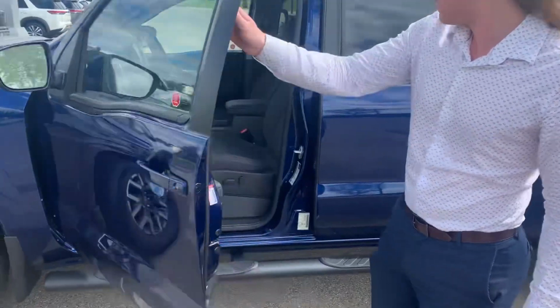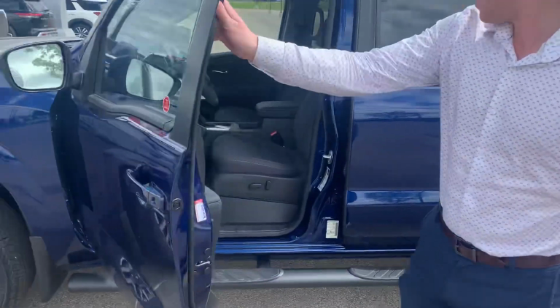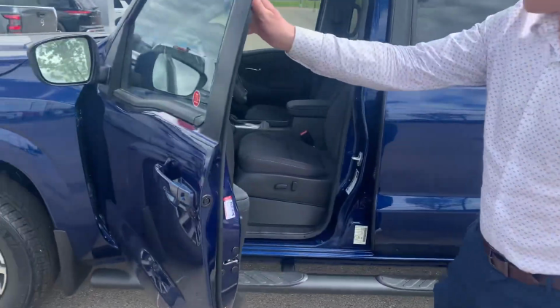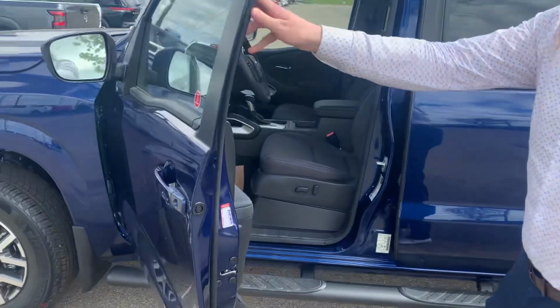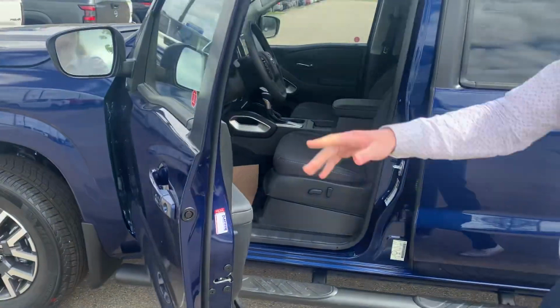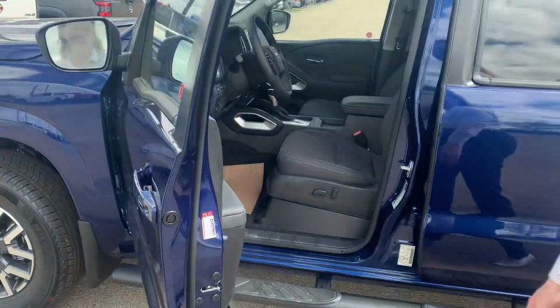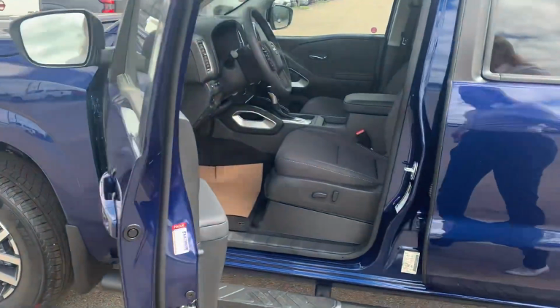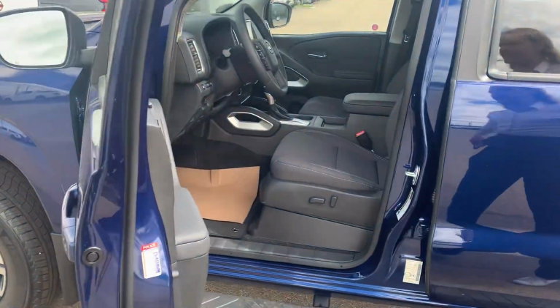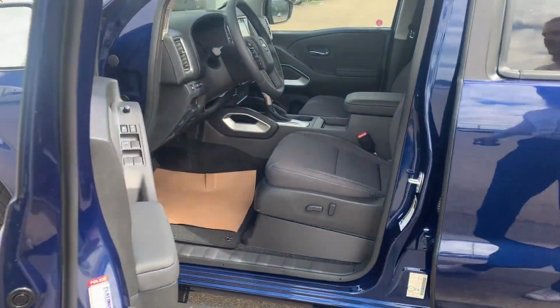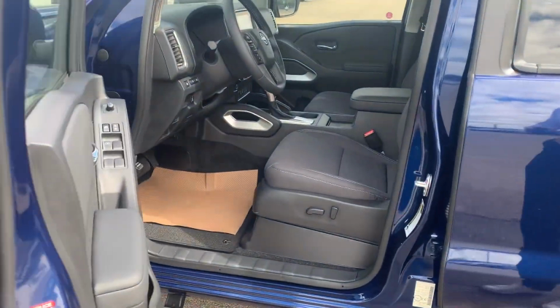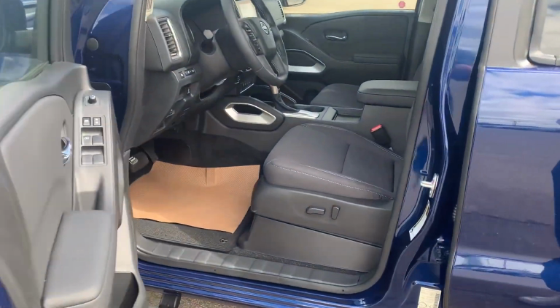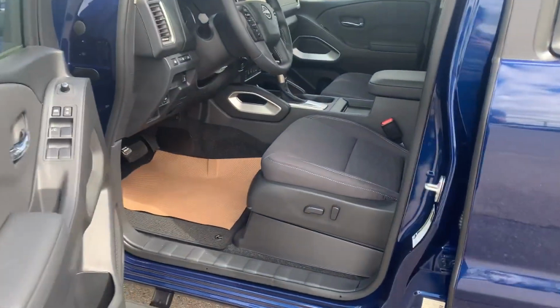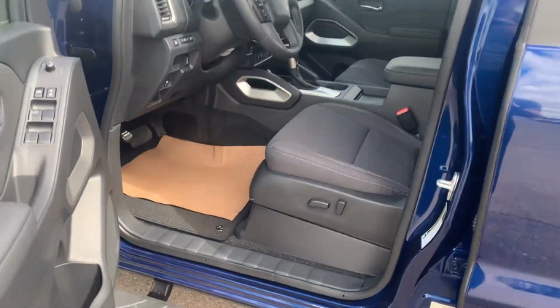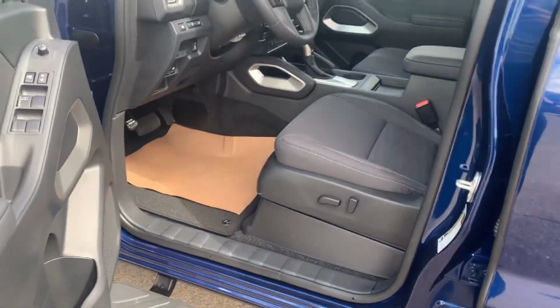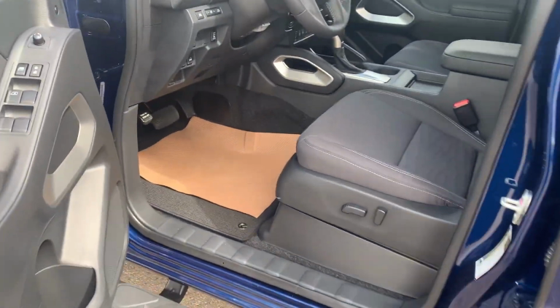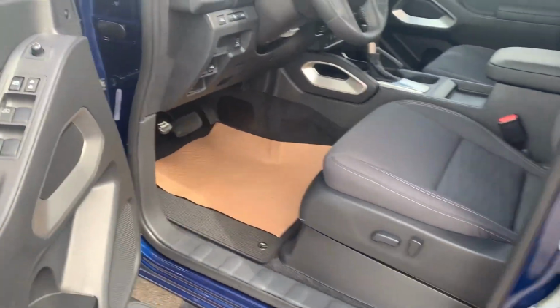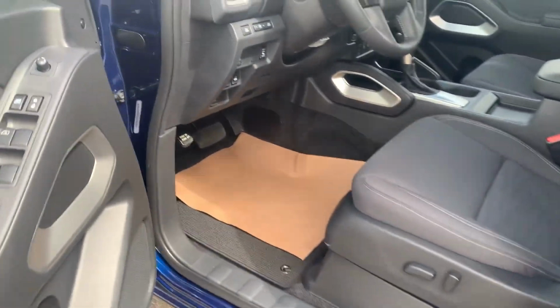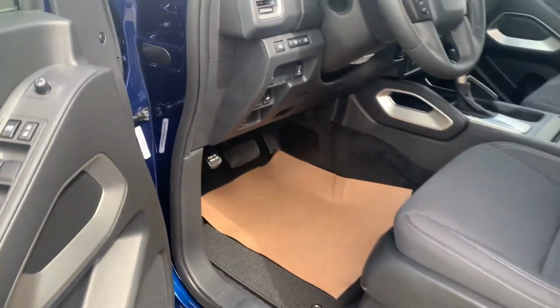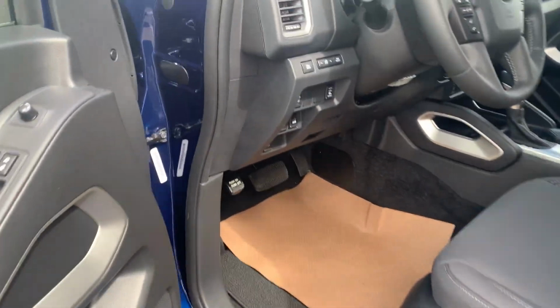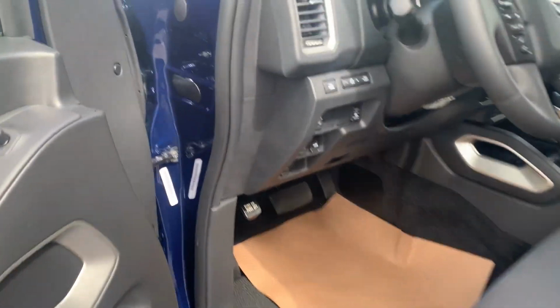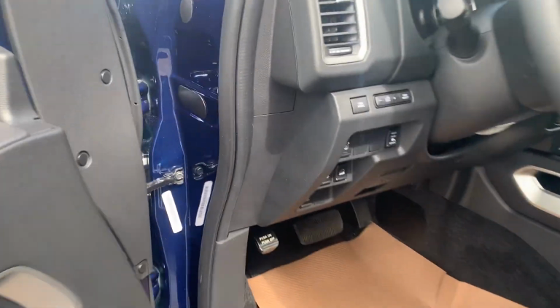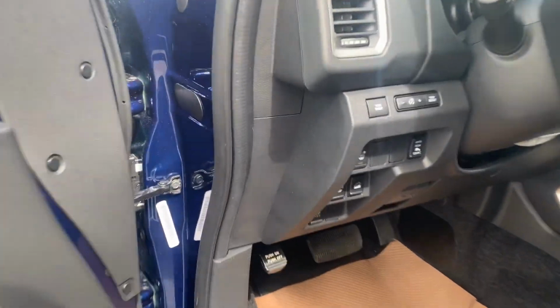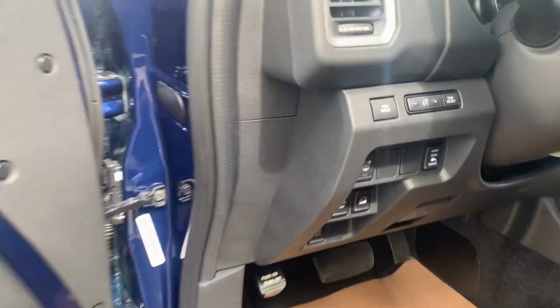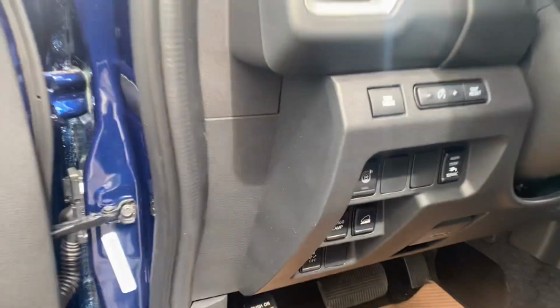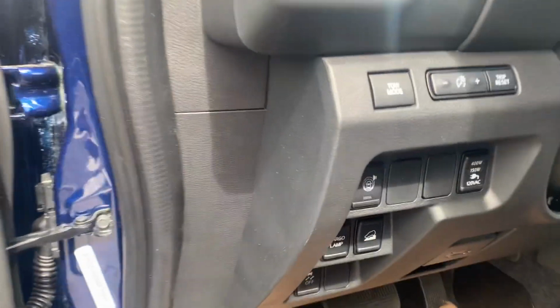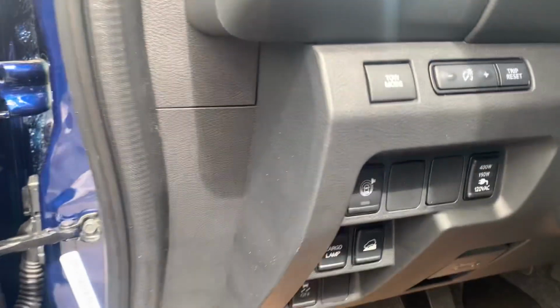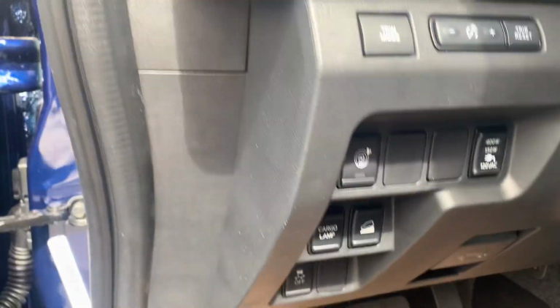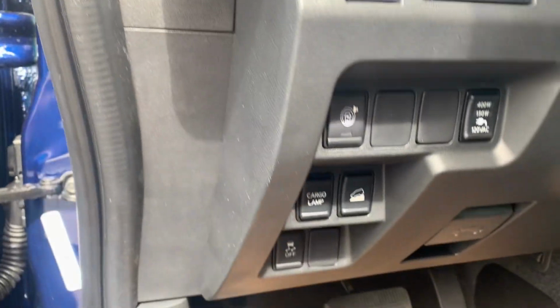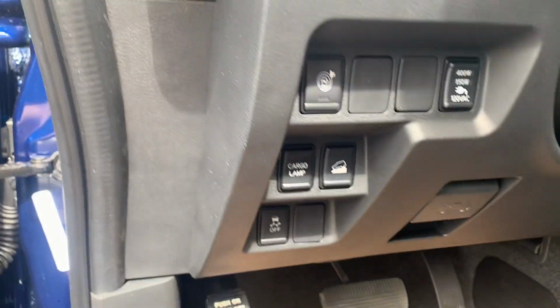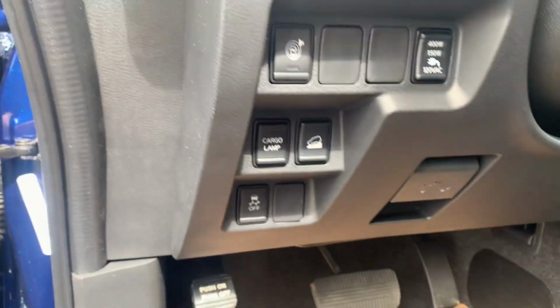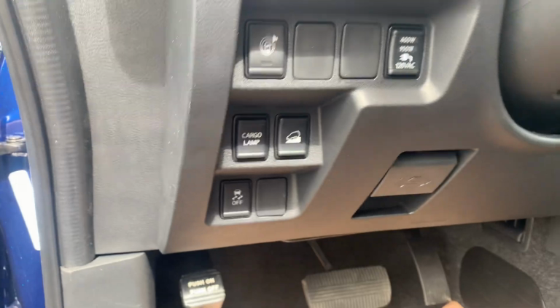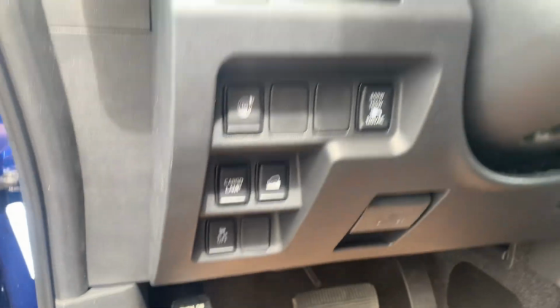You got your powered seats, powered locks, powered windows, powered mirrors — all that good stuff. You got a nice heated steering wheel.